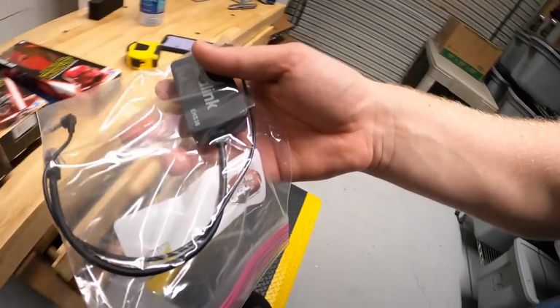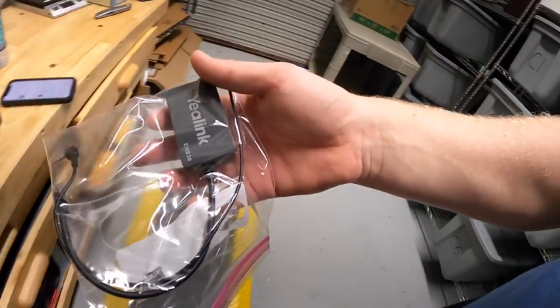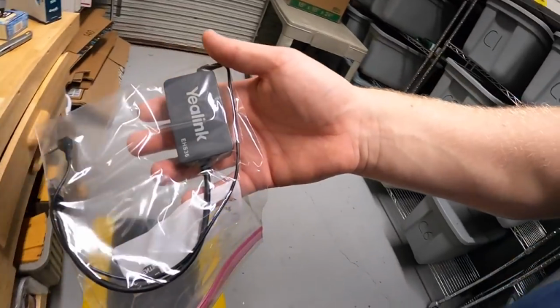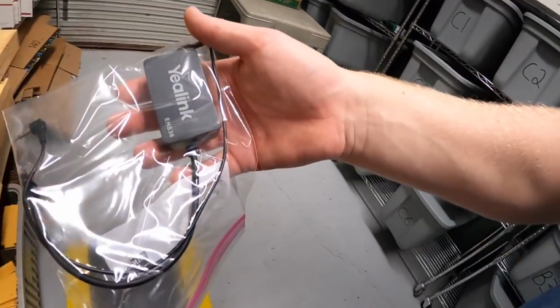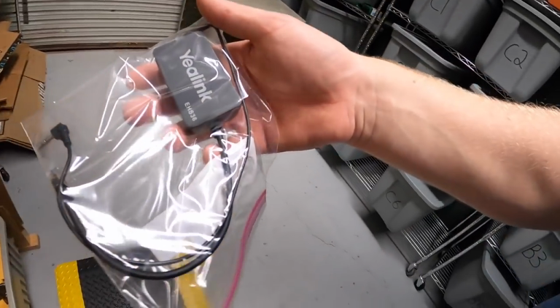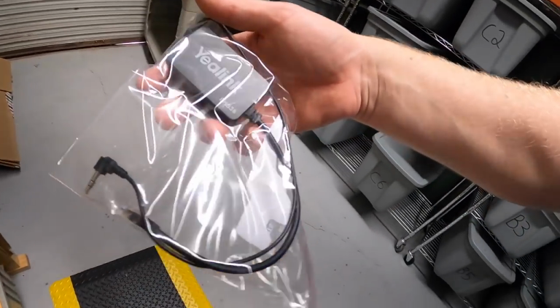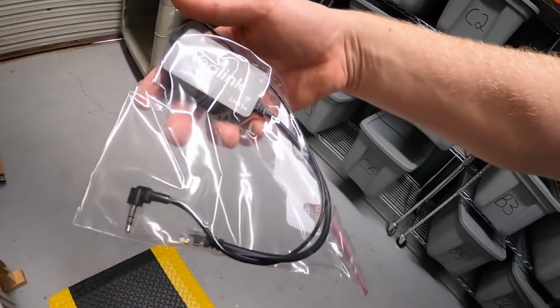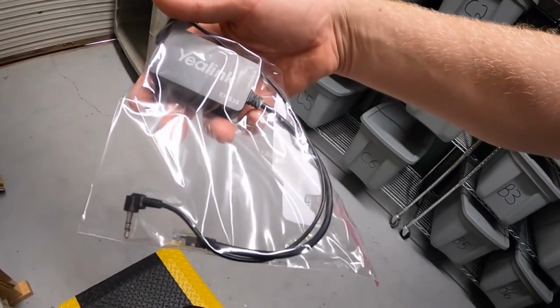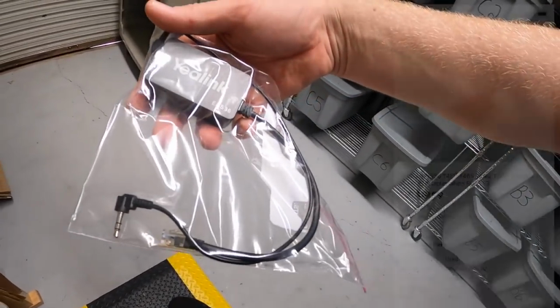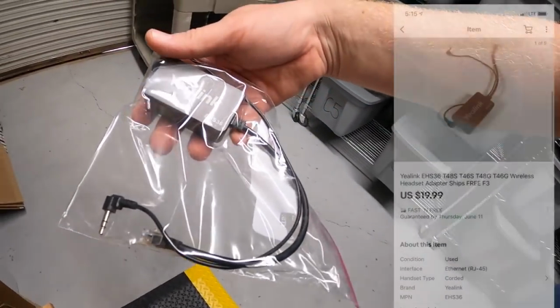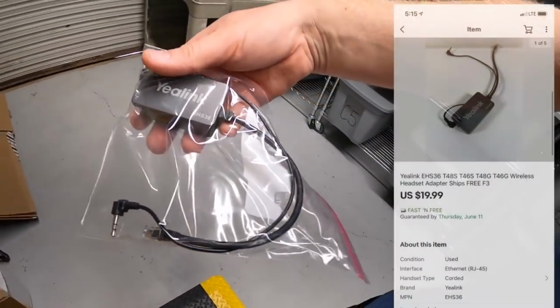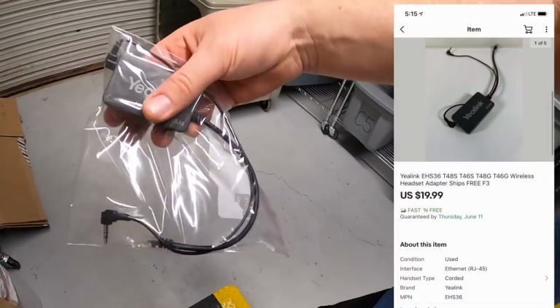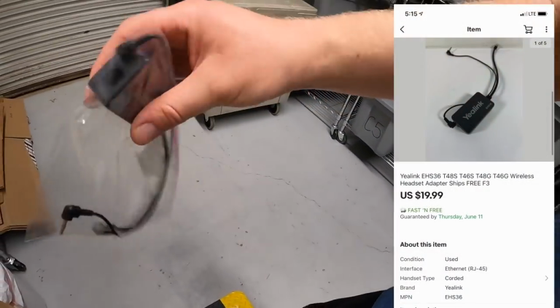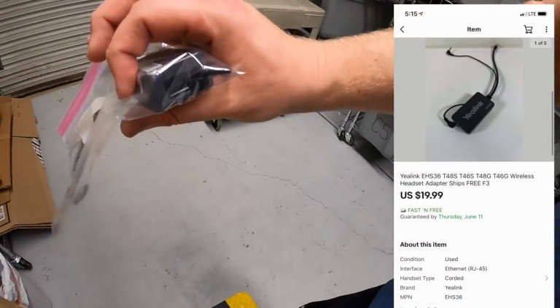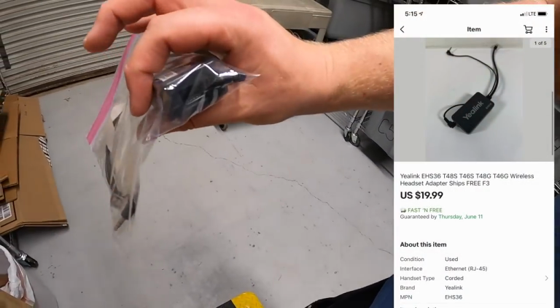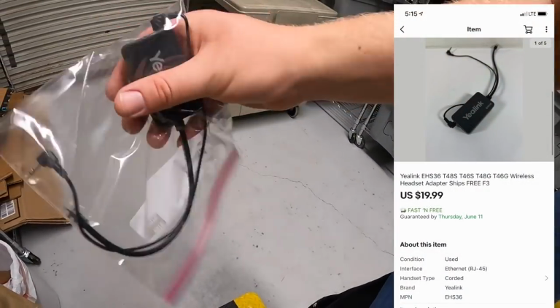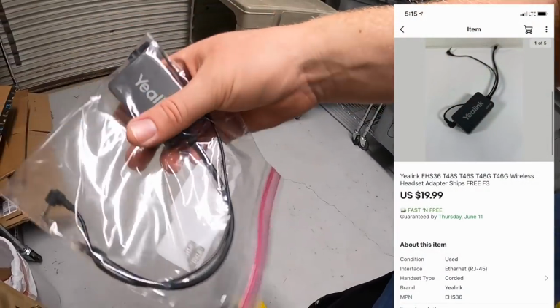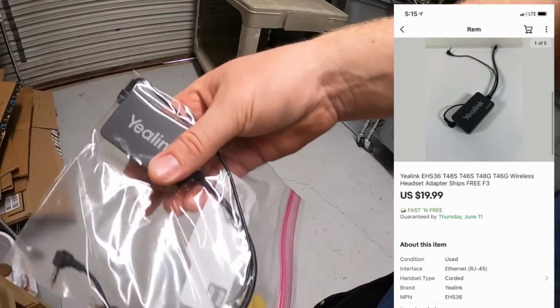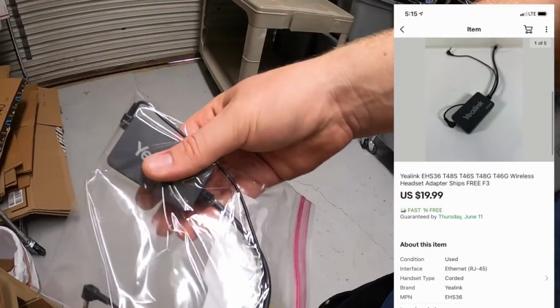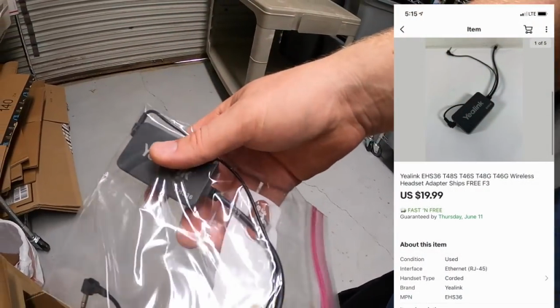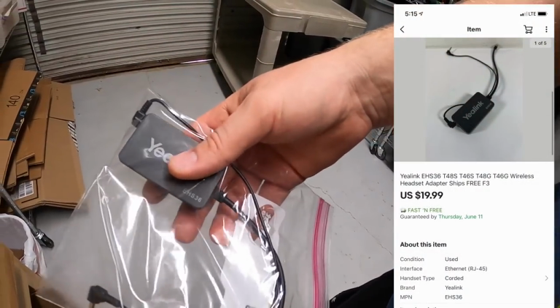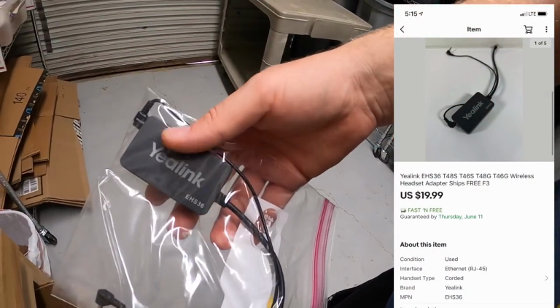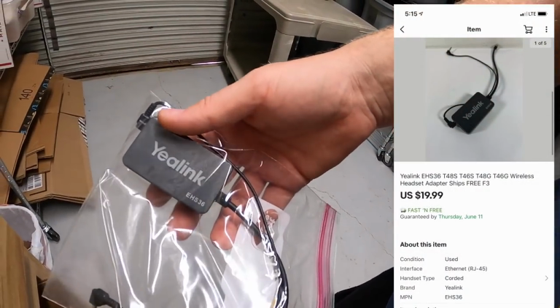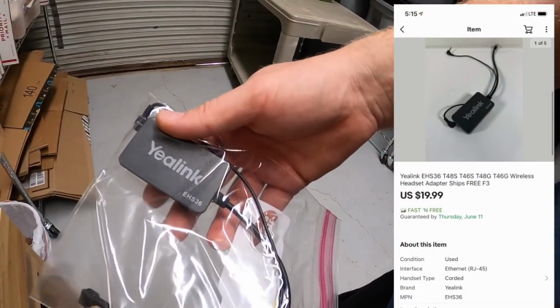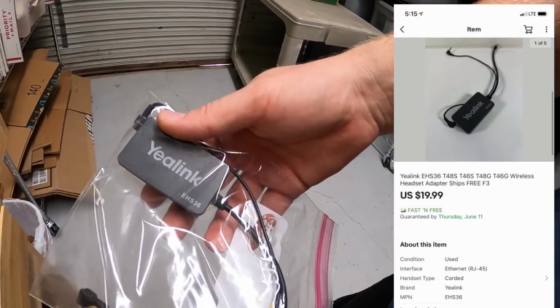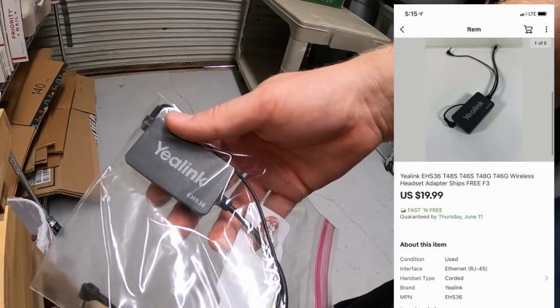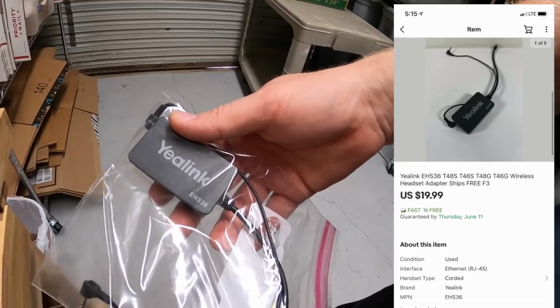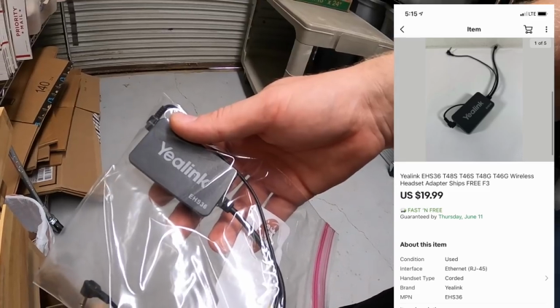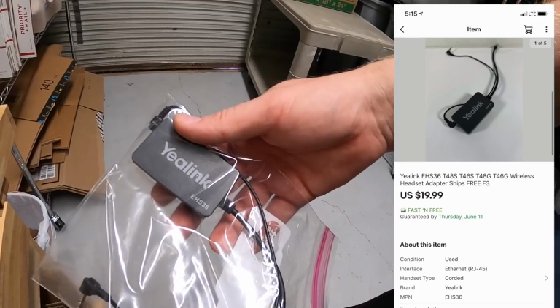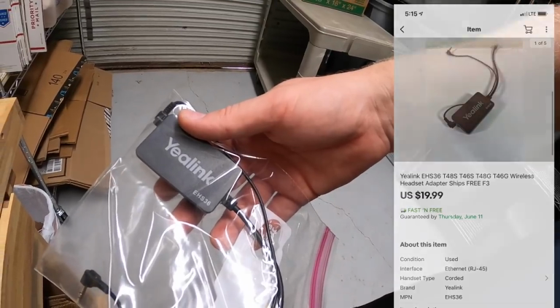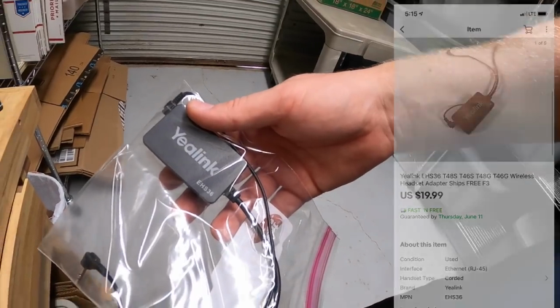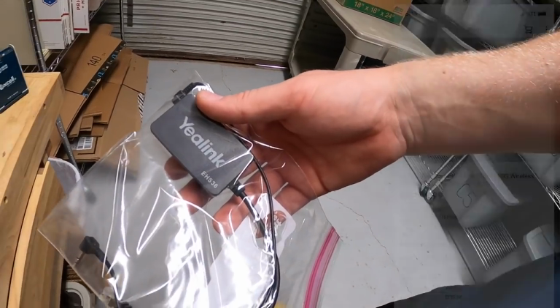Over in F3 there's a loose Yalink adapter that was in with those phones. This sold for $19.99 free shipping.